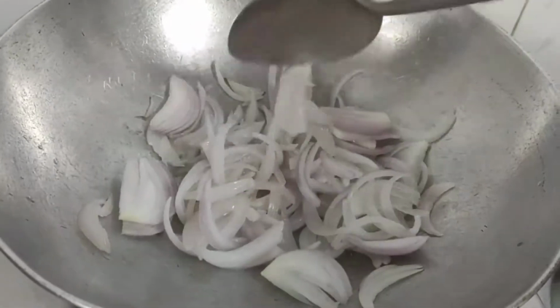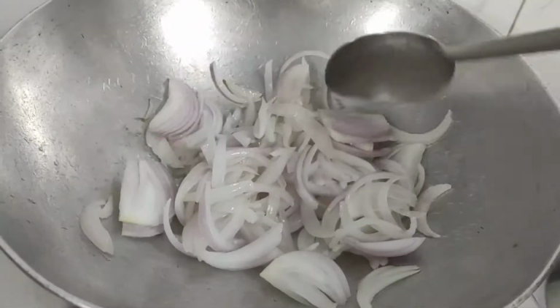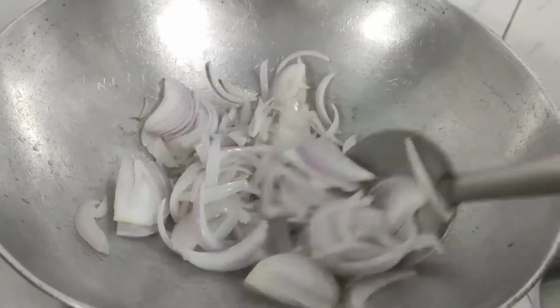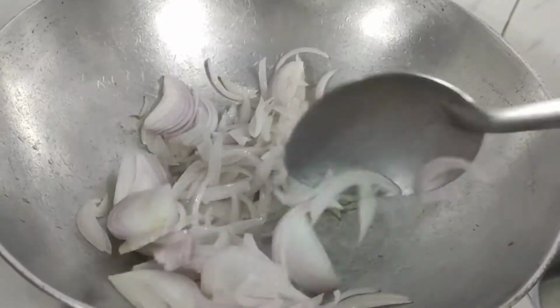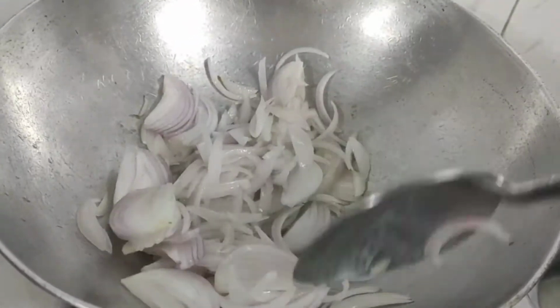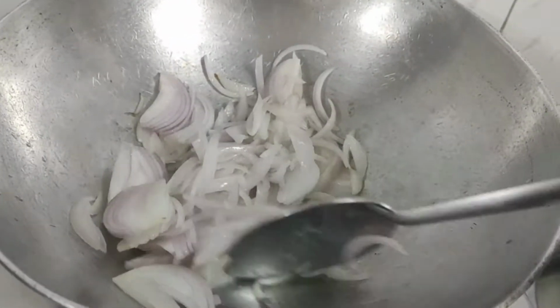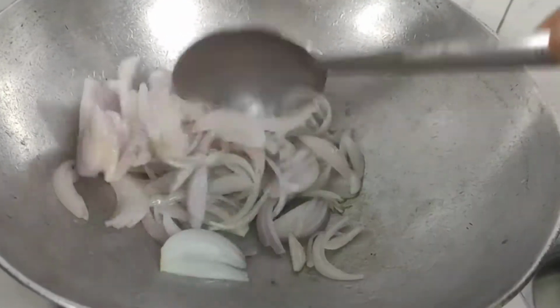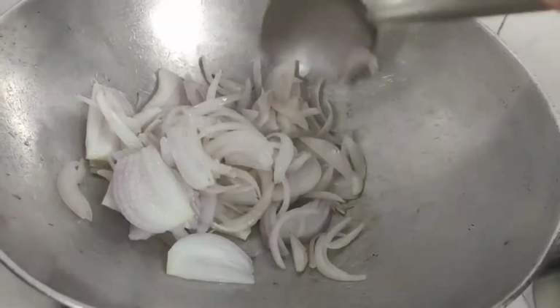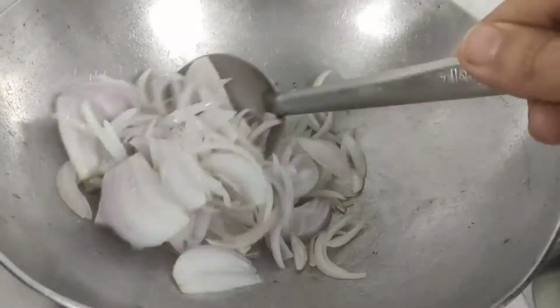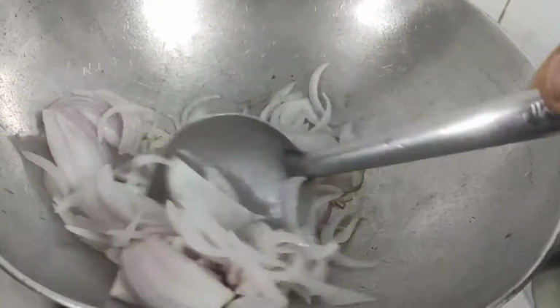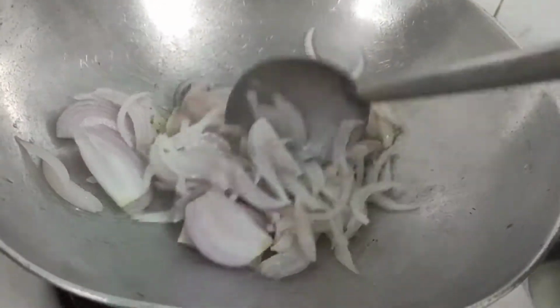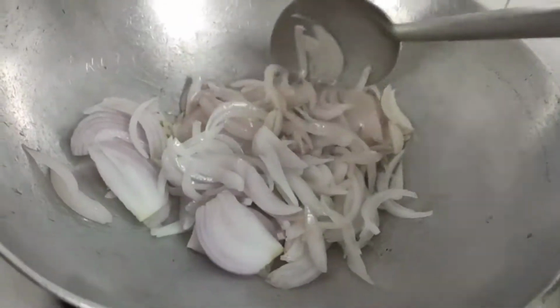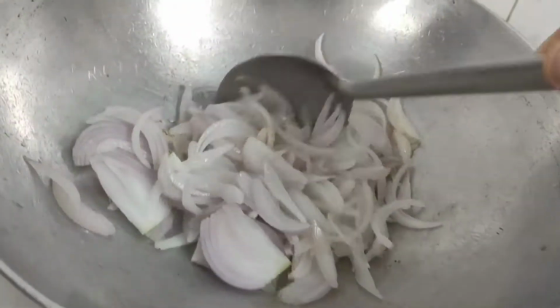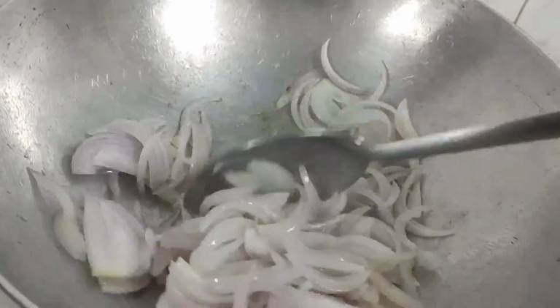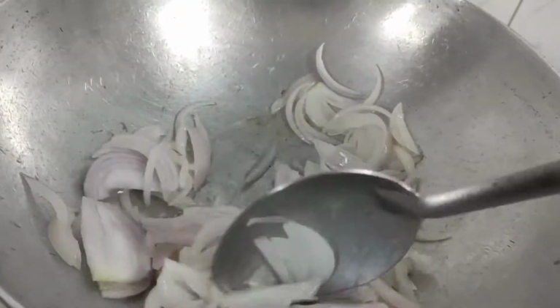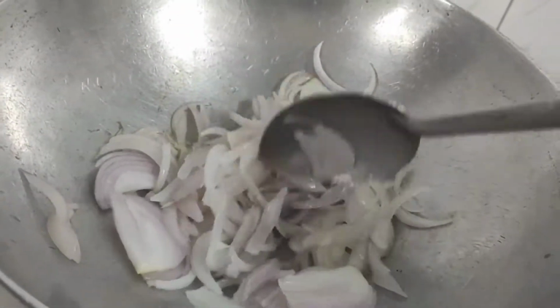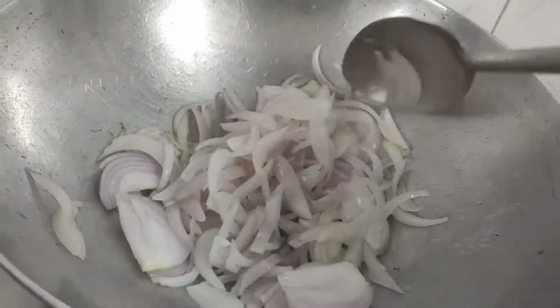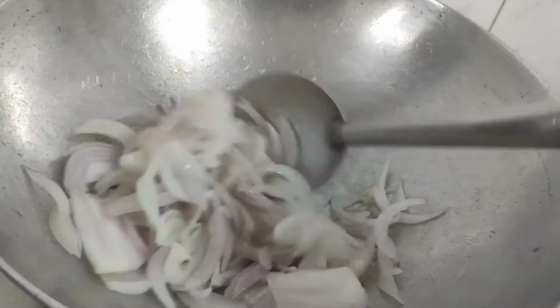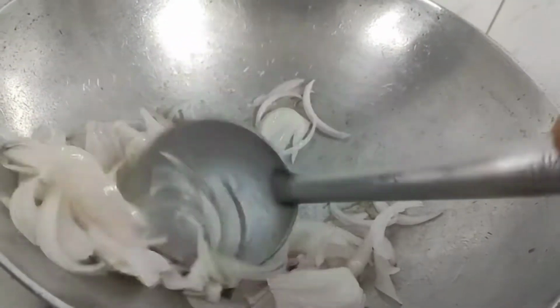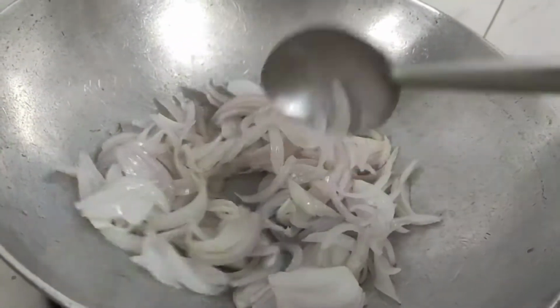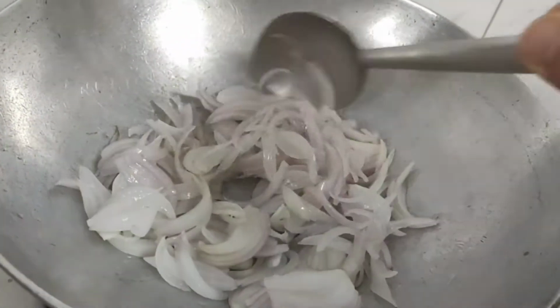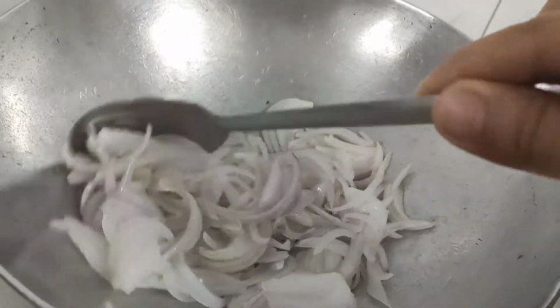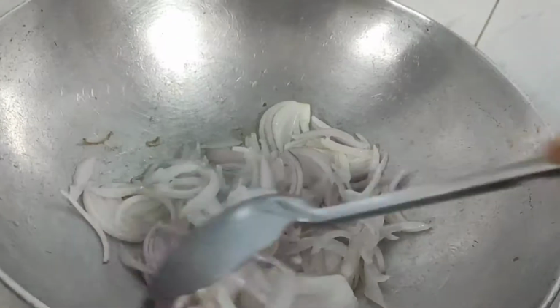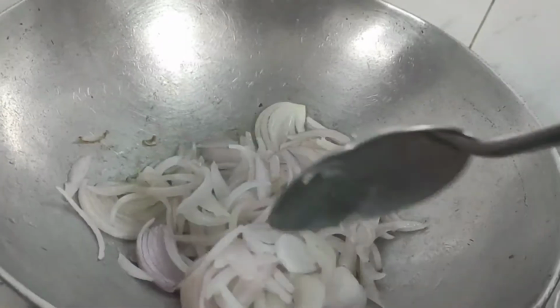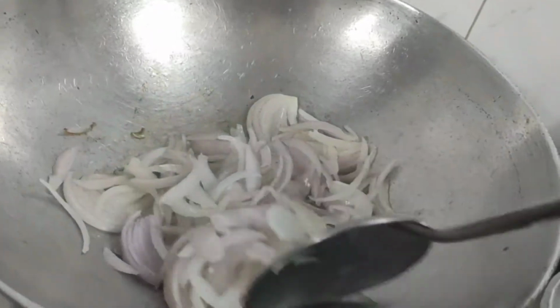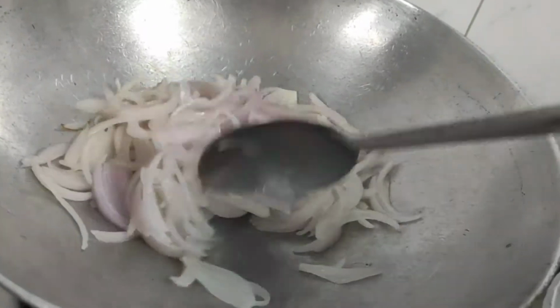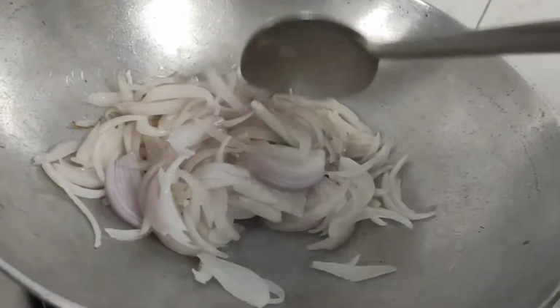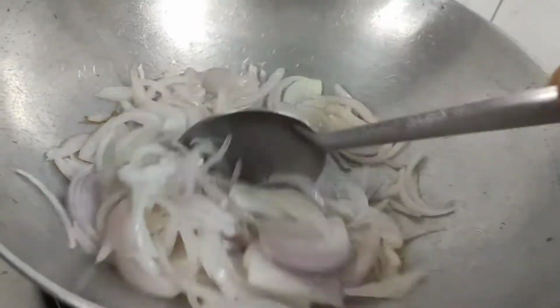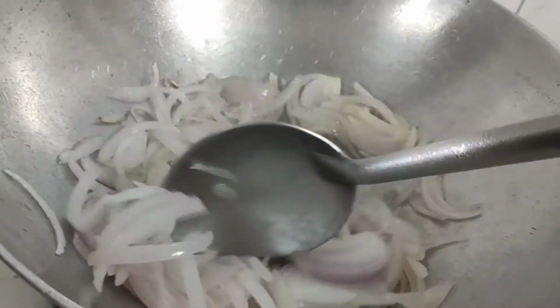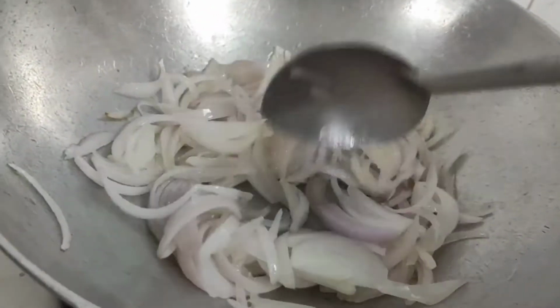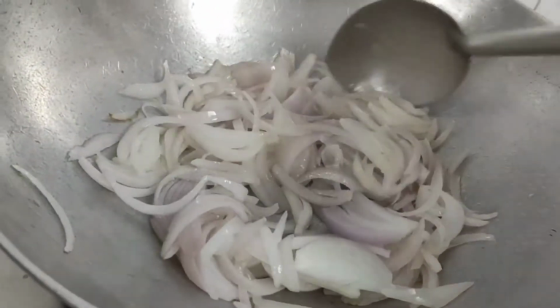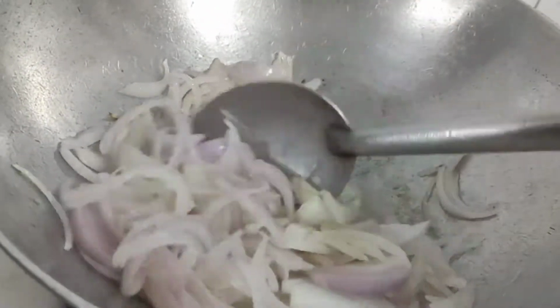We have to add some oil to this. We will cook the rice for 2 minutes.